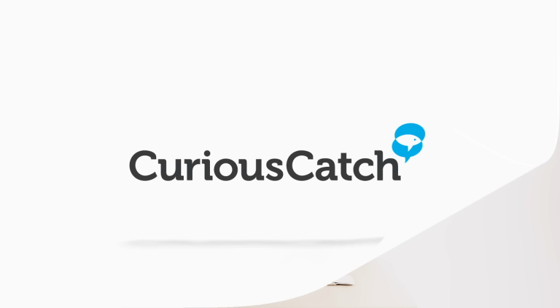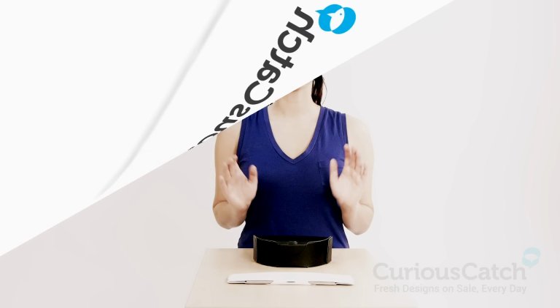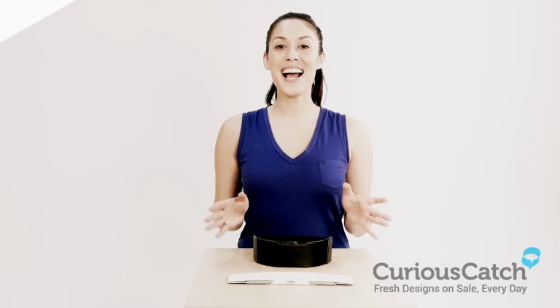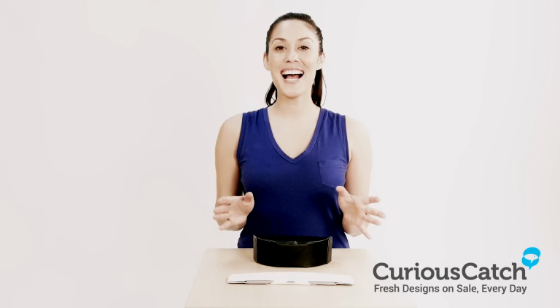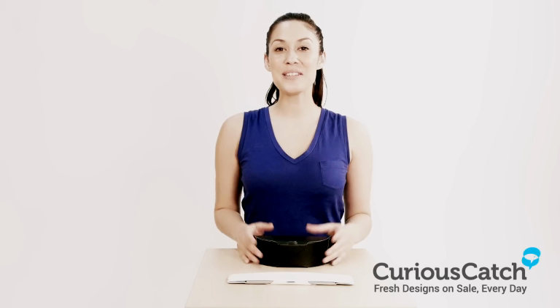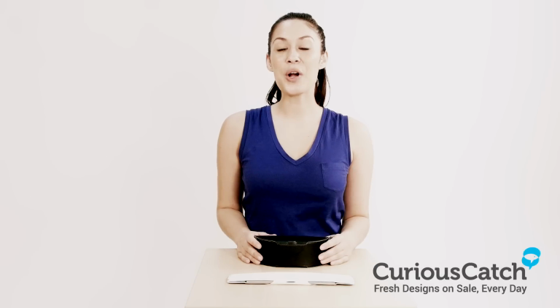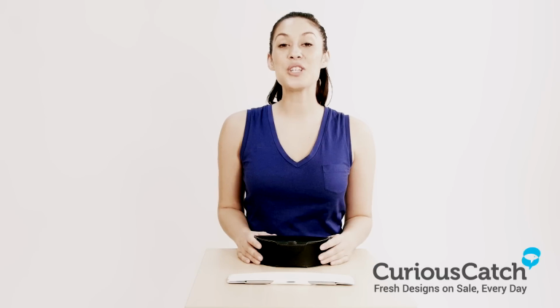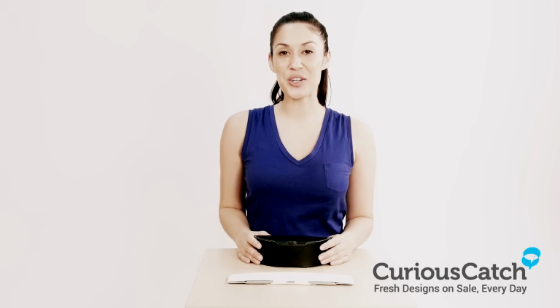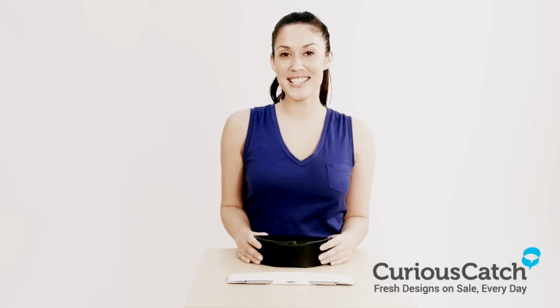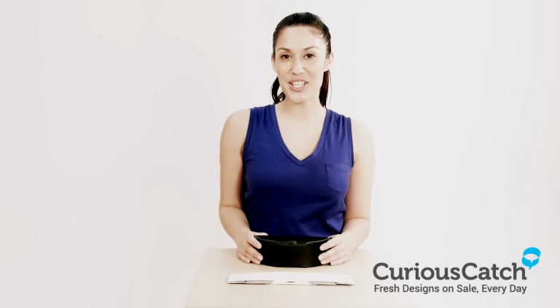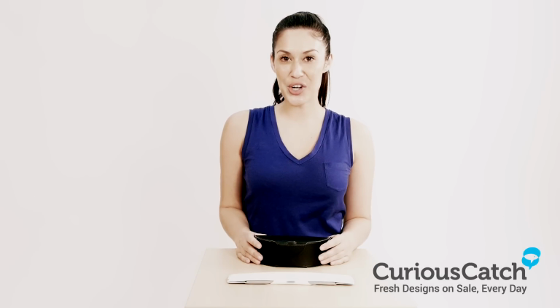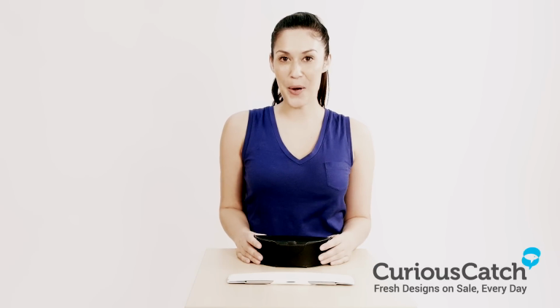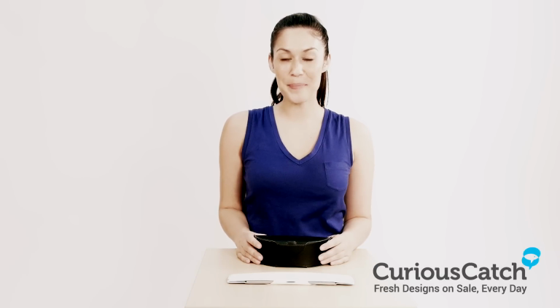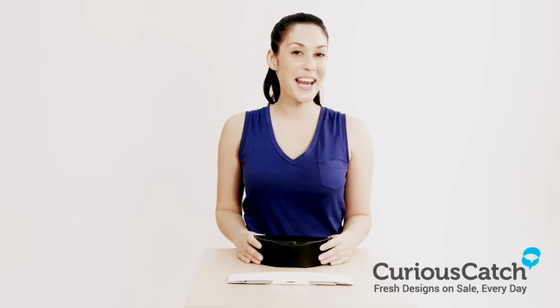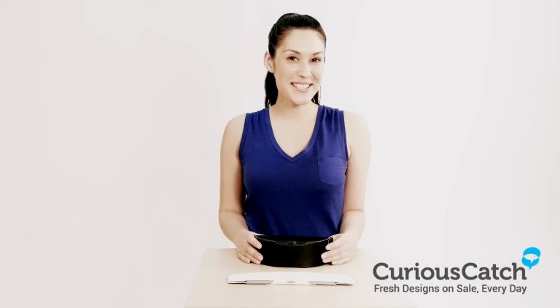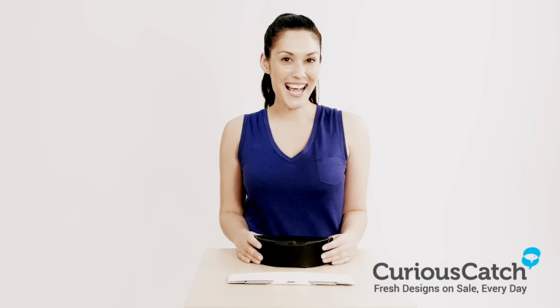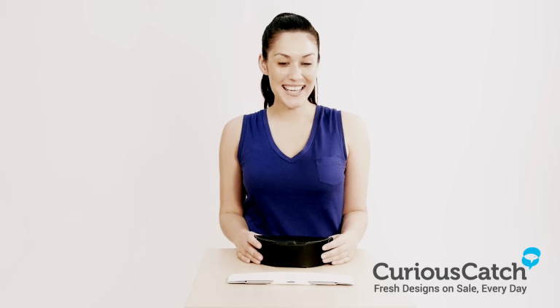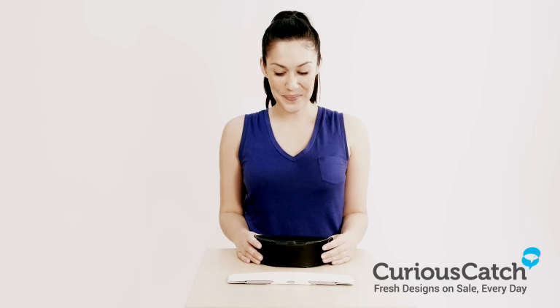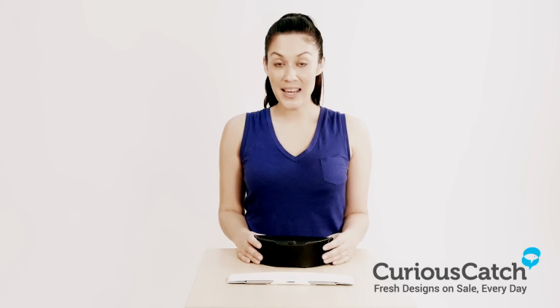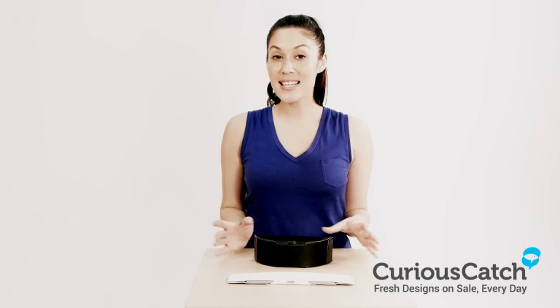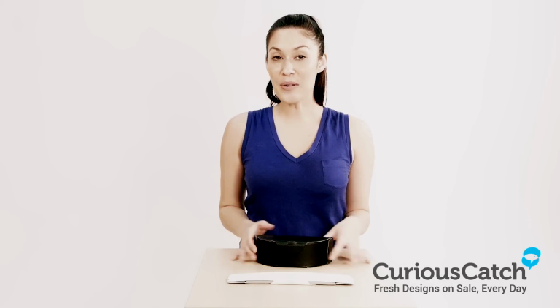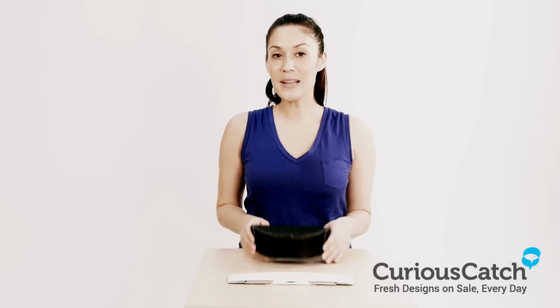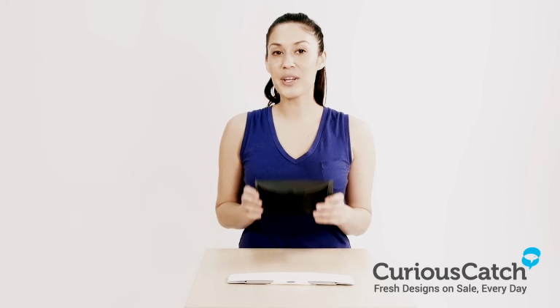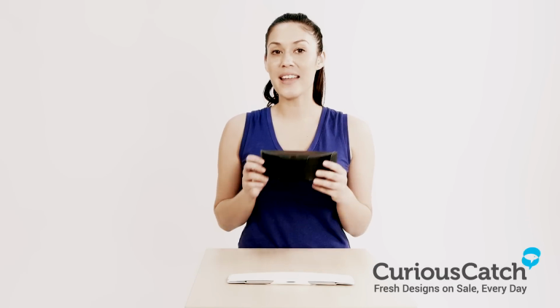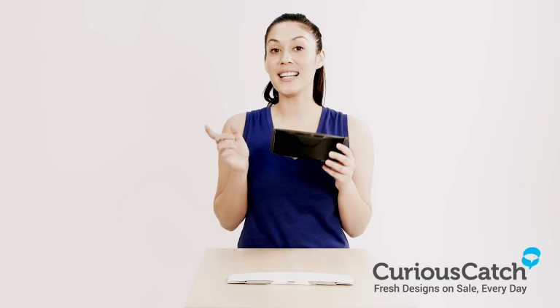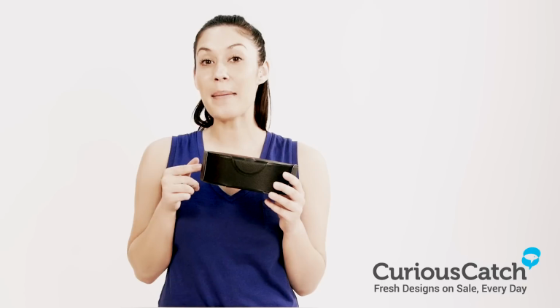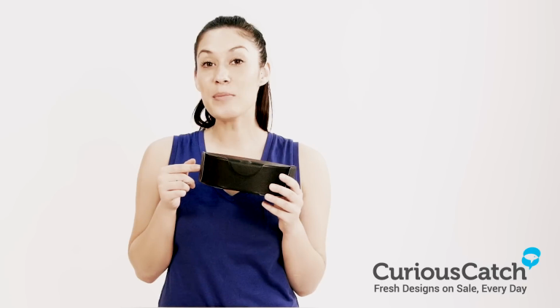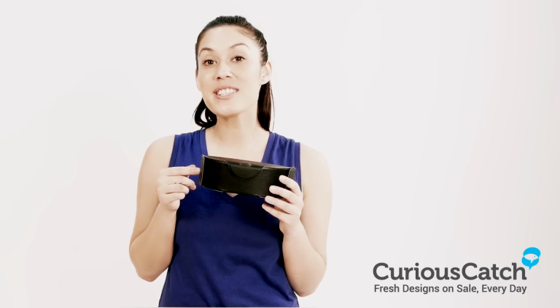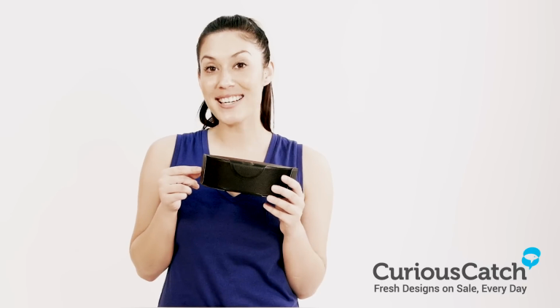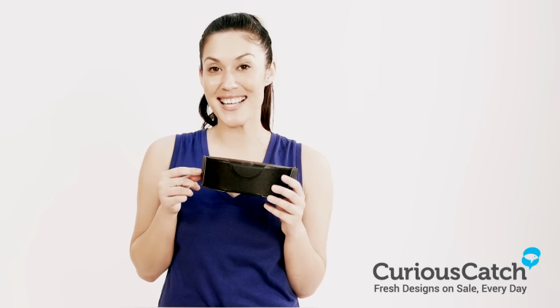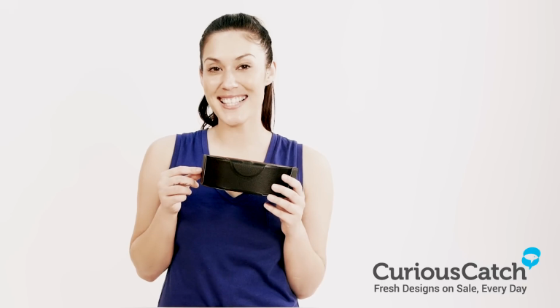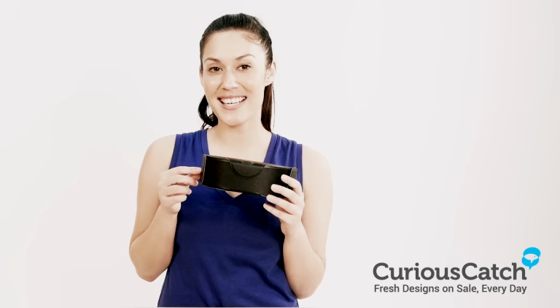Hi guys, welcome to CuriousCatch.com. My name is Kylie. Today we'll be looking at the Collapsible Sunglasses Case.